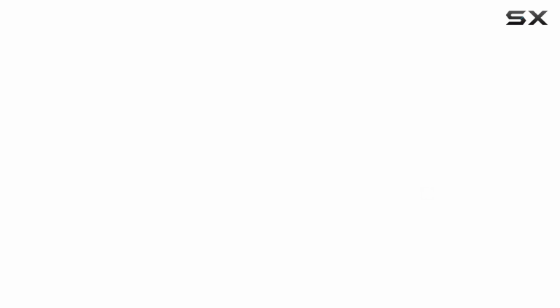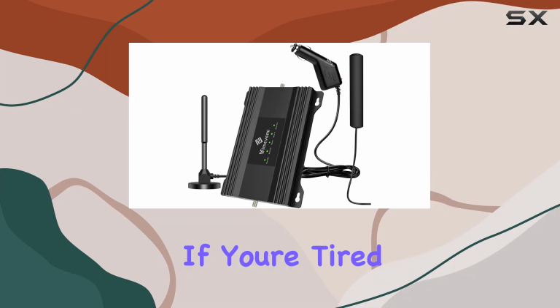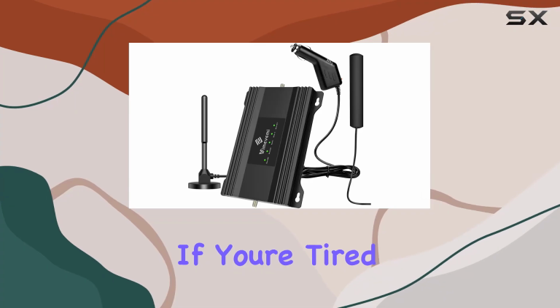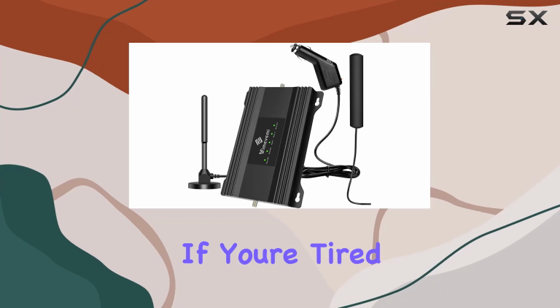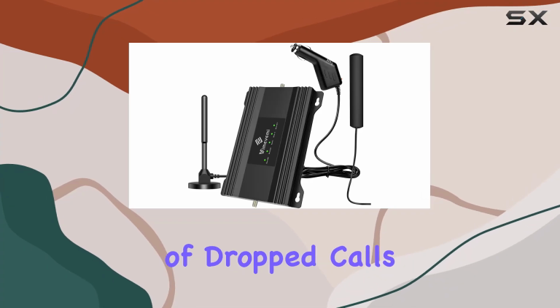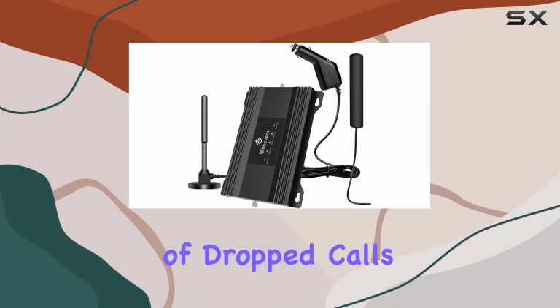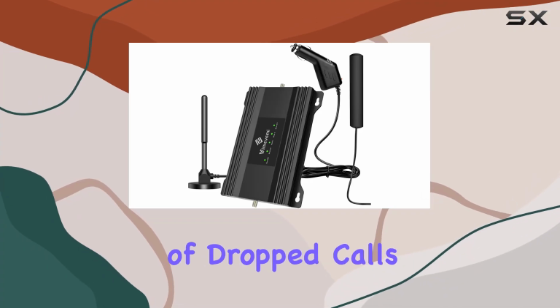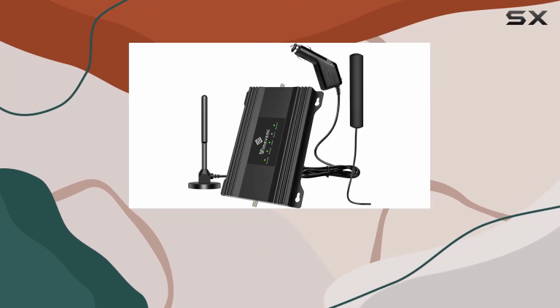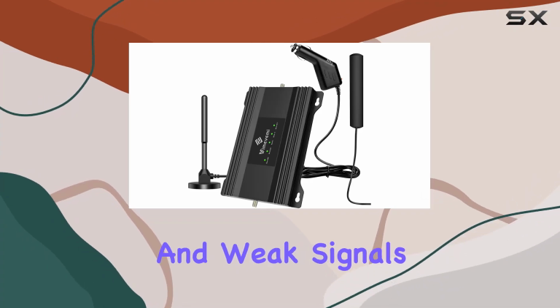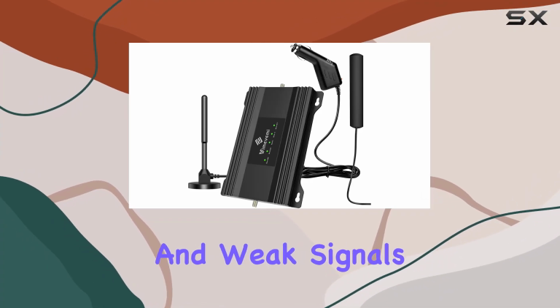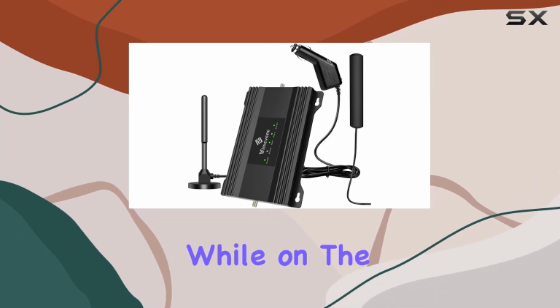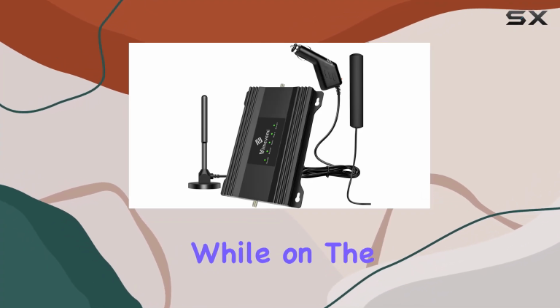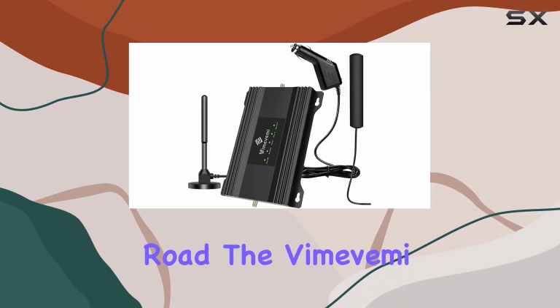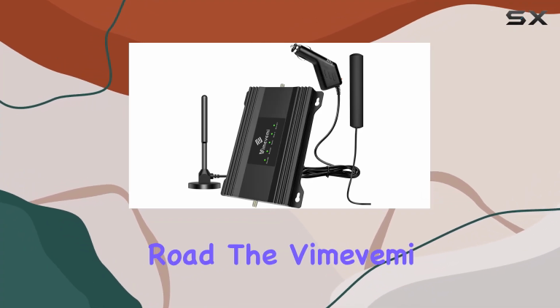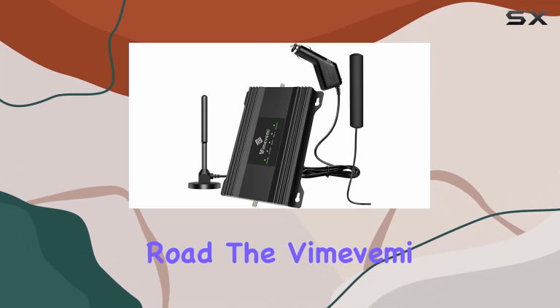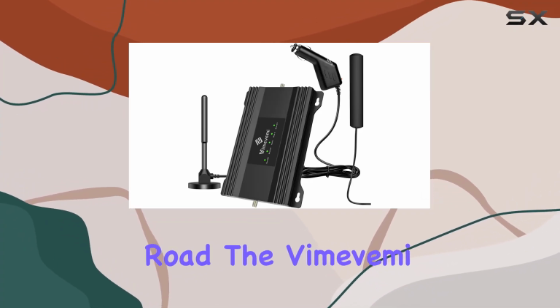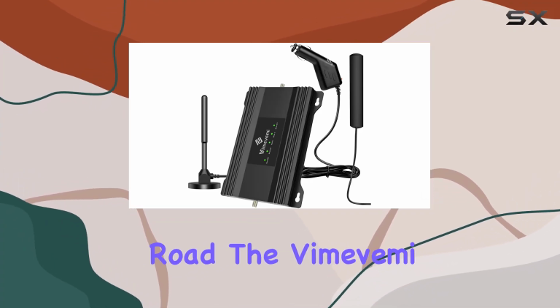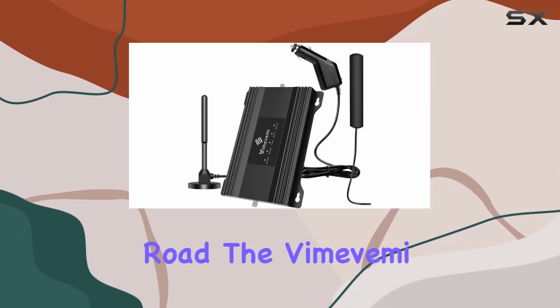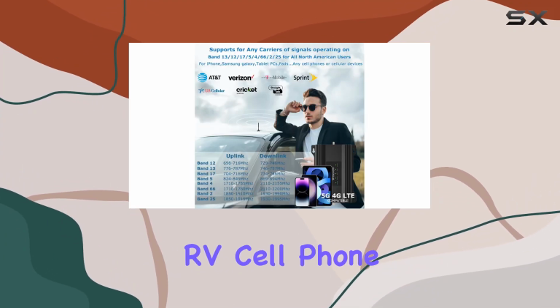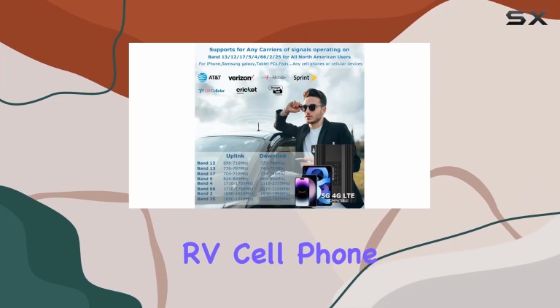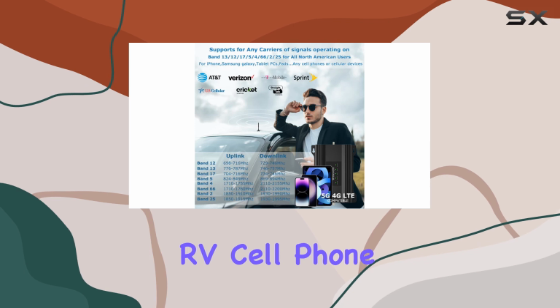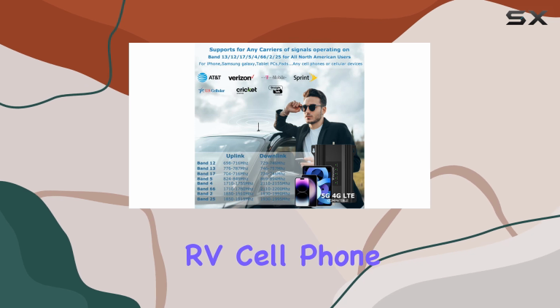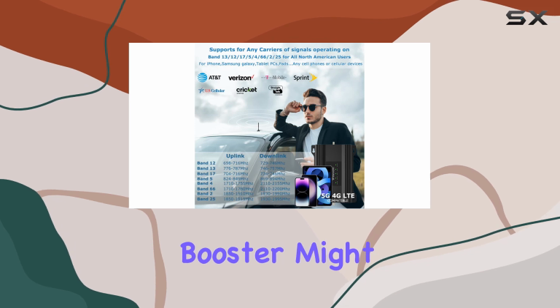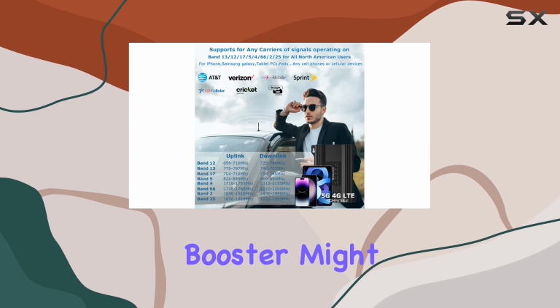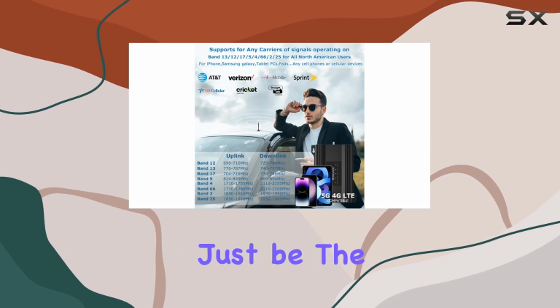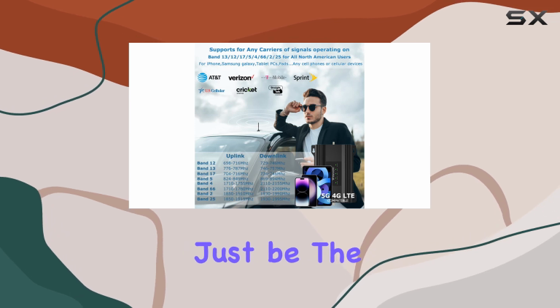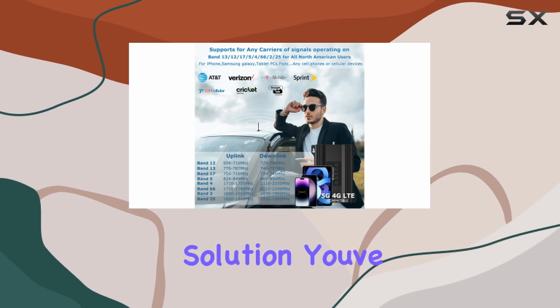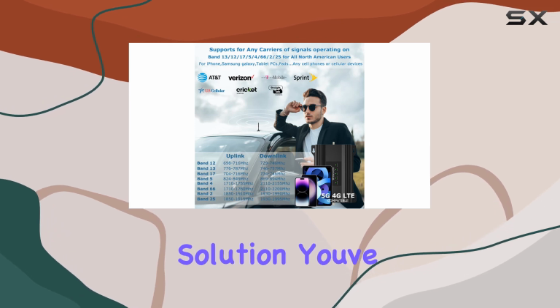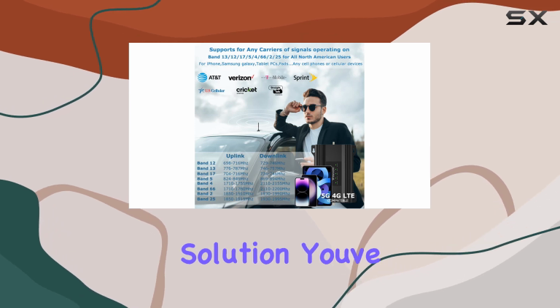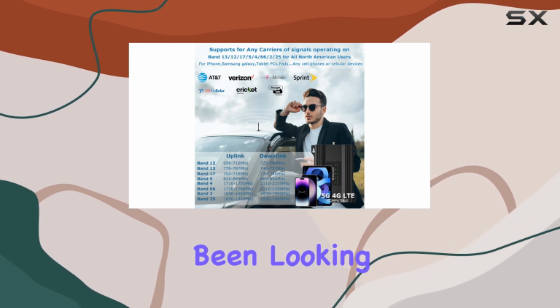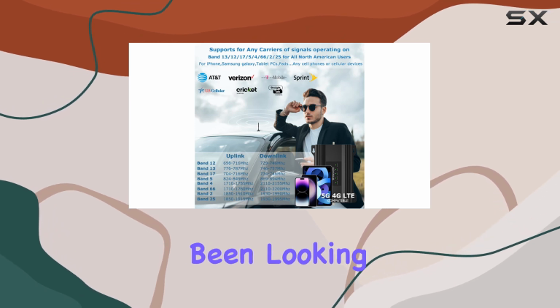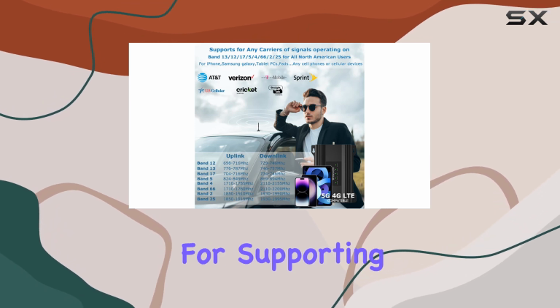If you're tired of dropped calls and weak signals while on the road, the Vimavimi RV Cell Phone Booster might just be the solution you've been looking for.